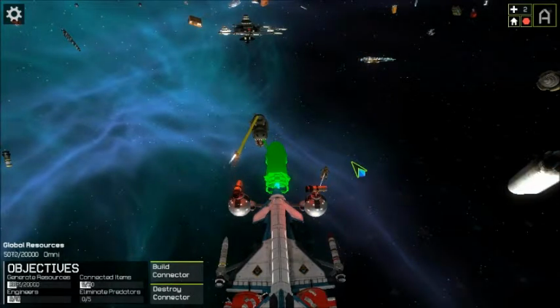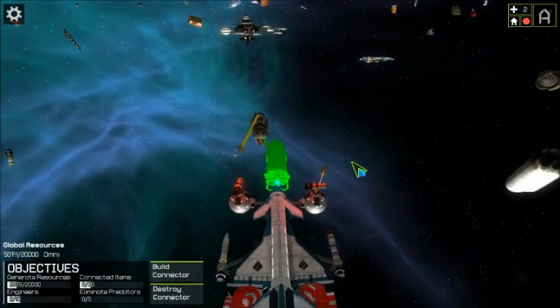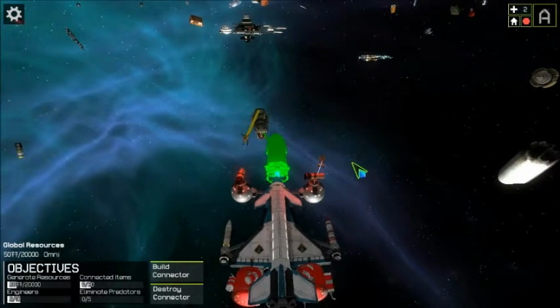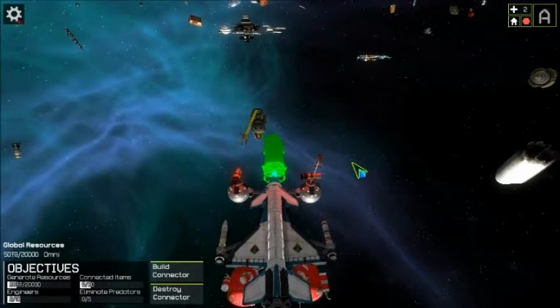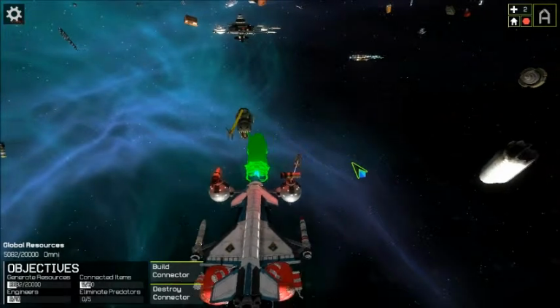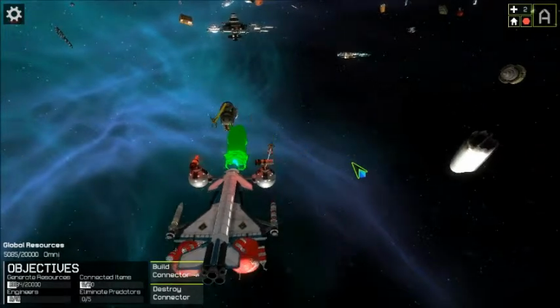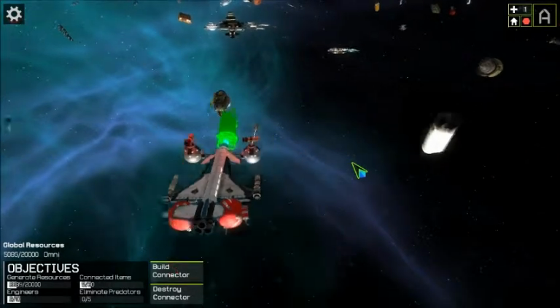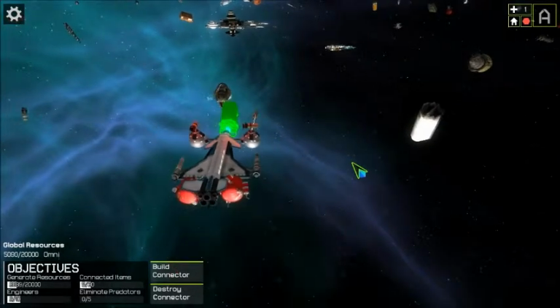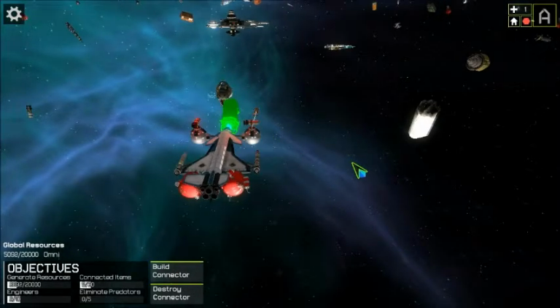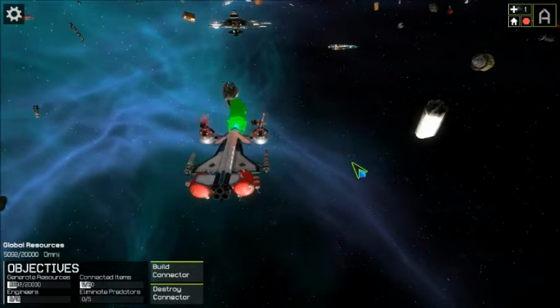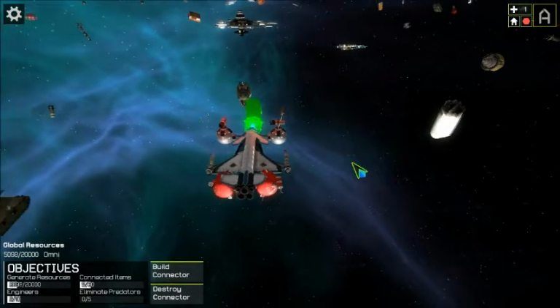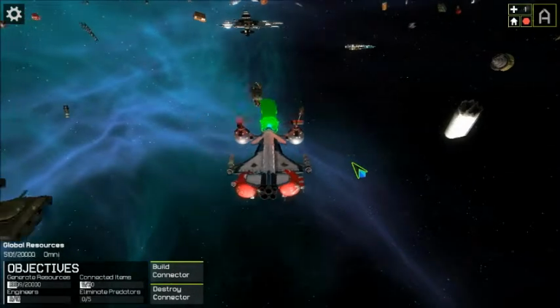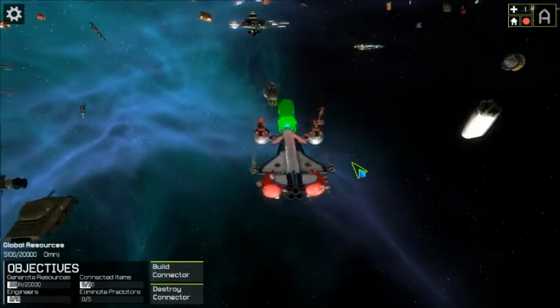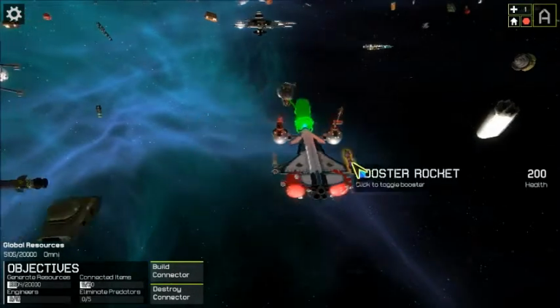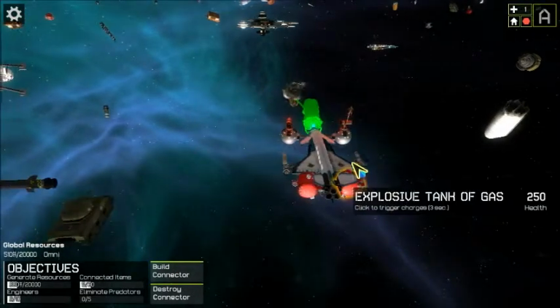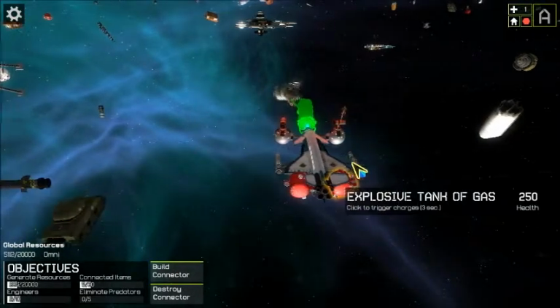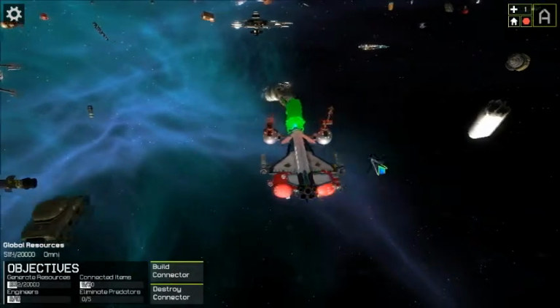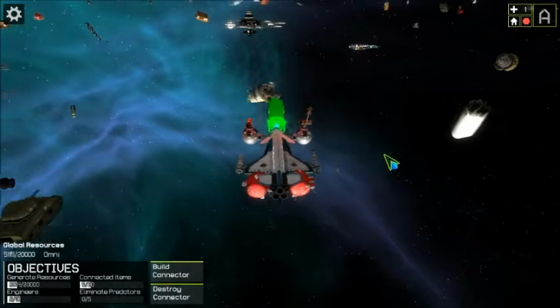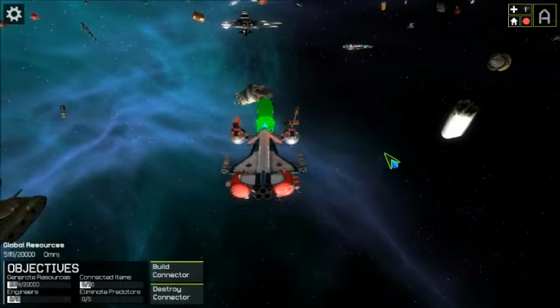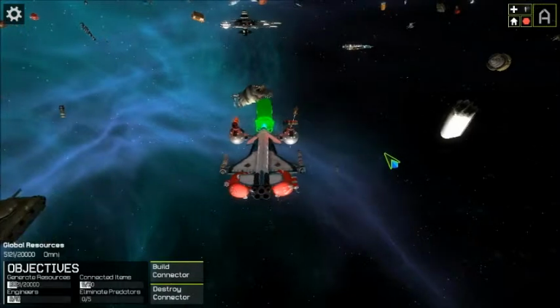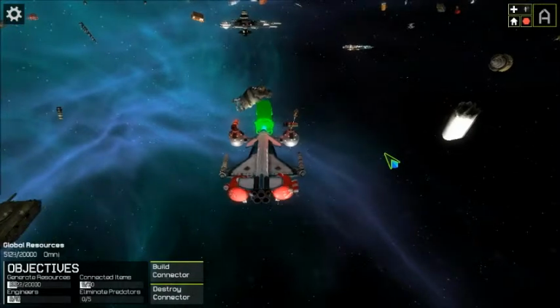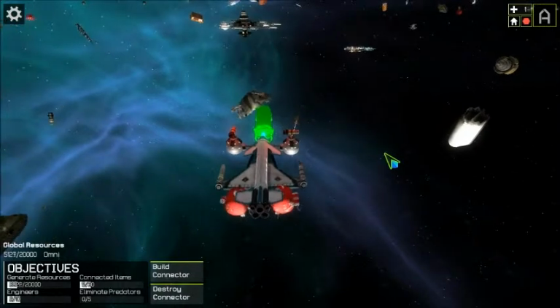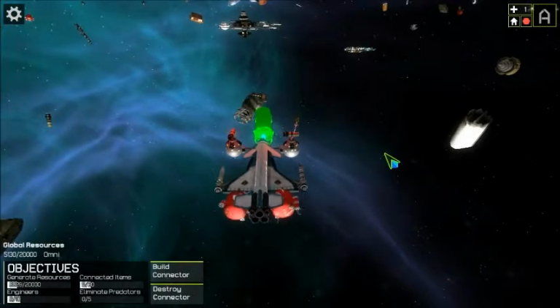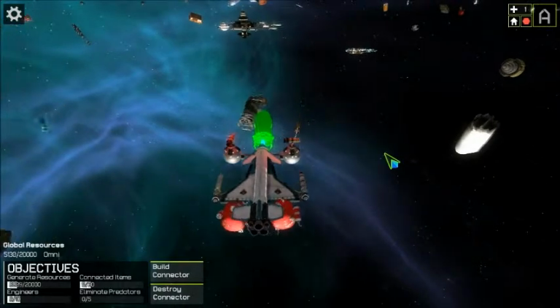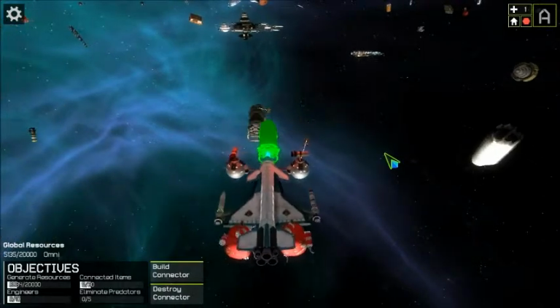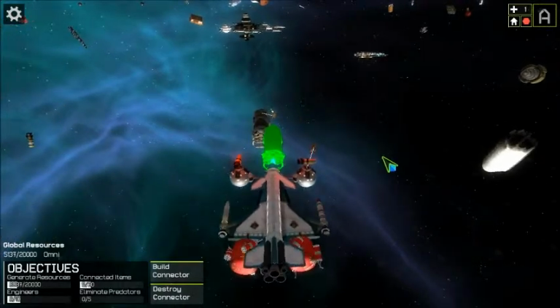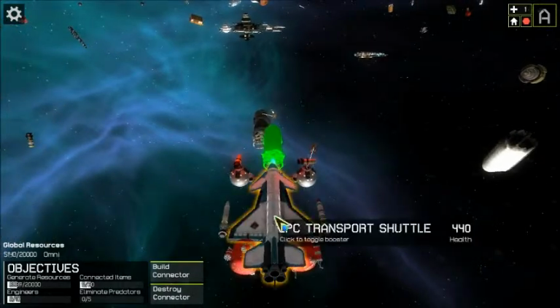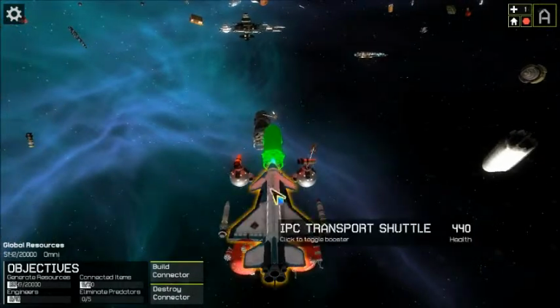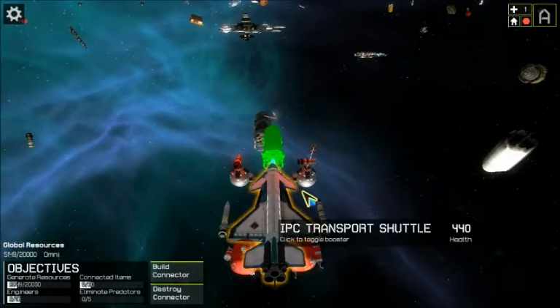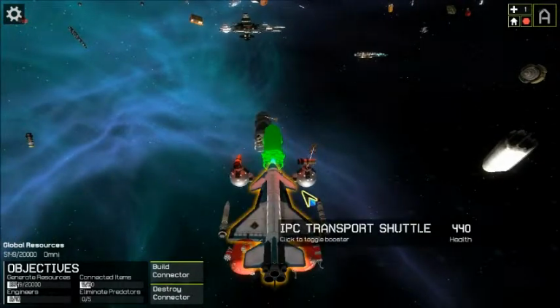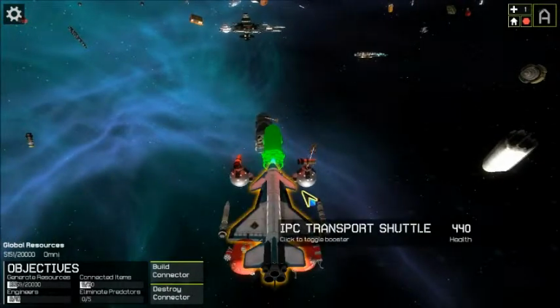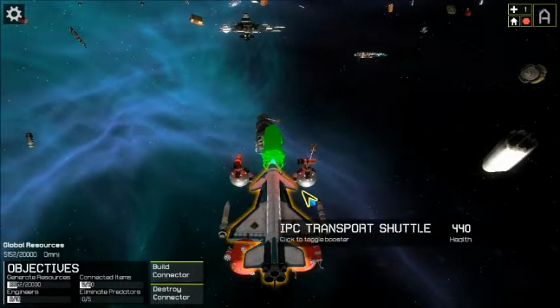You do have a resource collection system. I do not exactly know what generates these resources, but you also generate Omni. In order to generate Omni, you just have to keep on adding things to your craft. Detaching that T-Rex head did fix my issue. Now, what else can I strap onto this habitat?